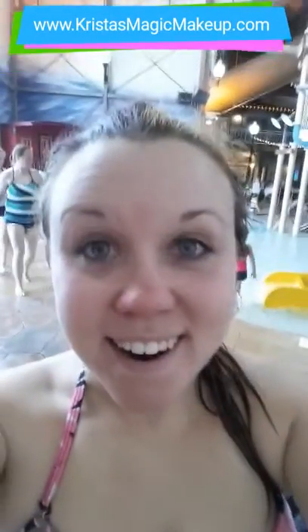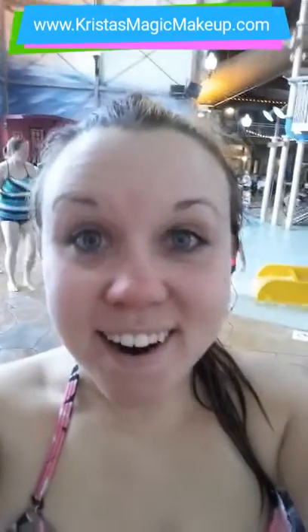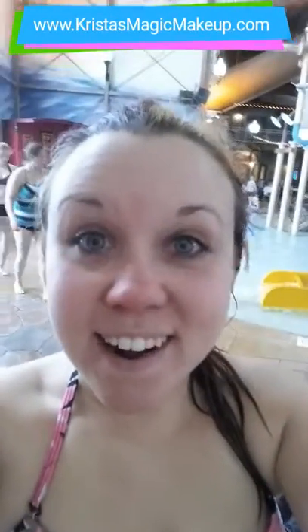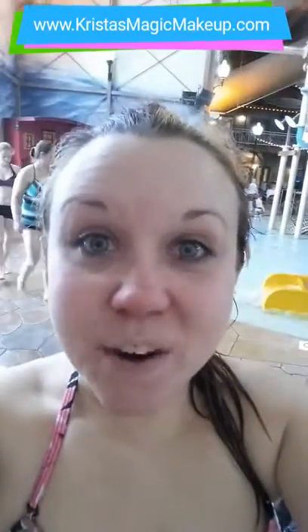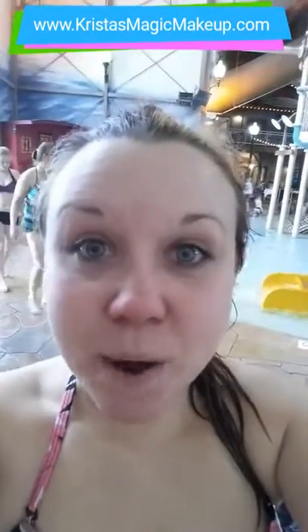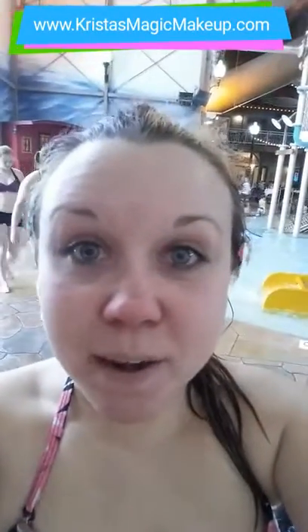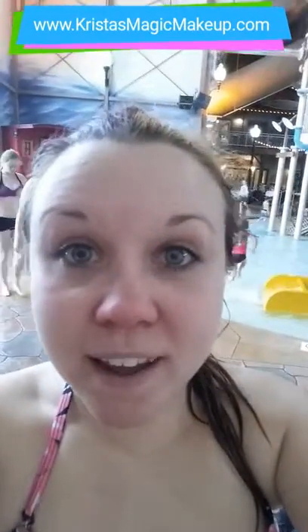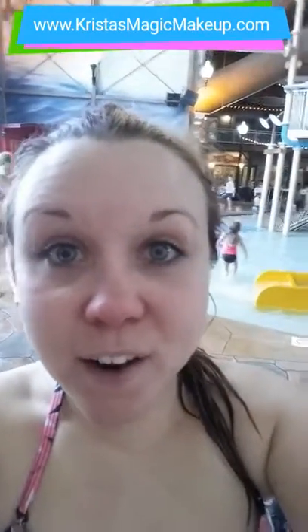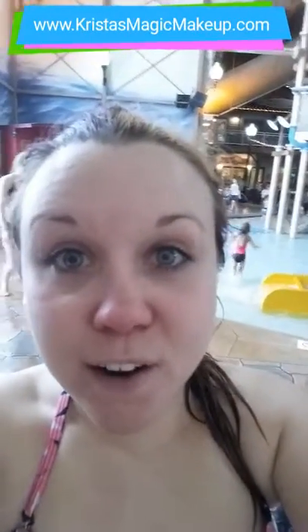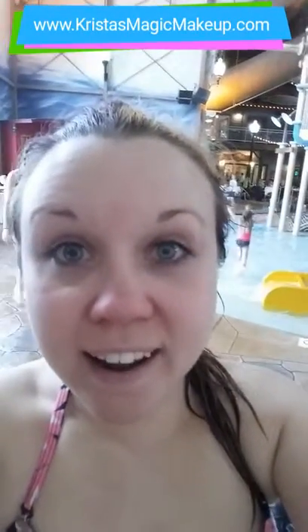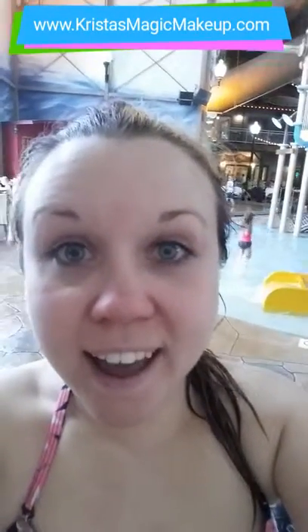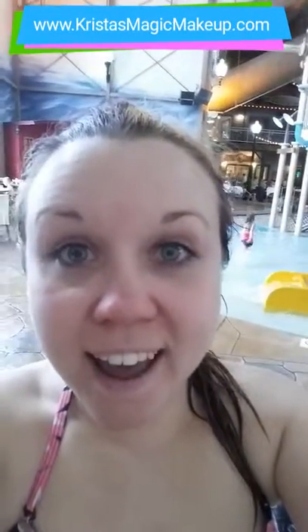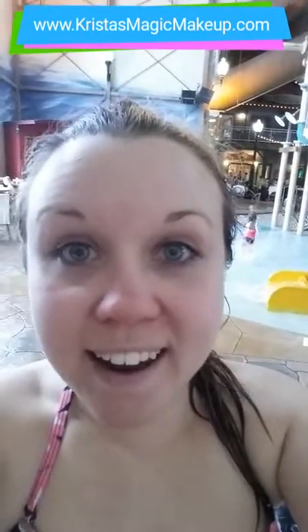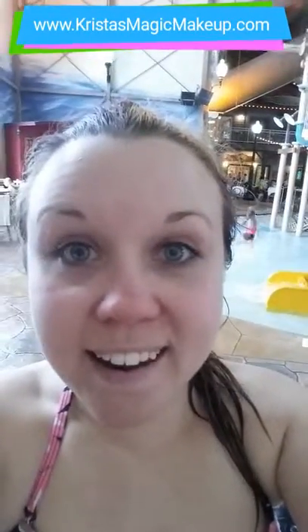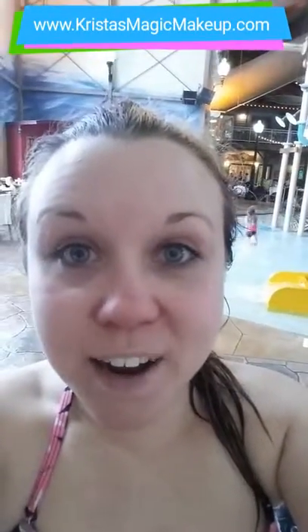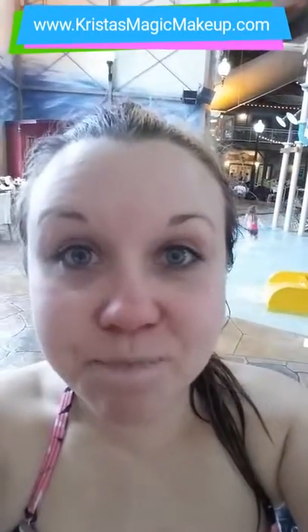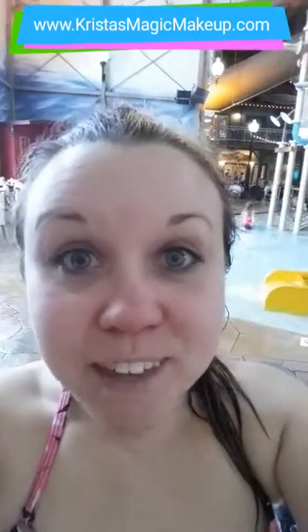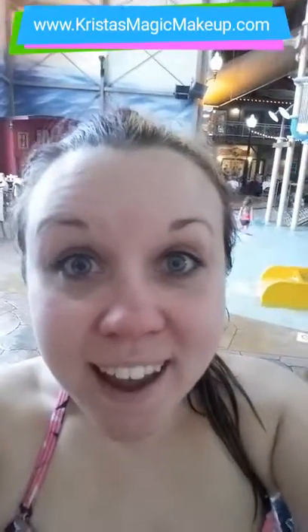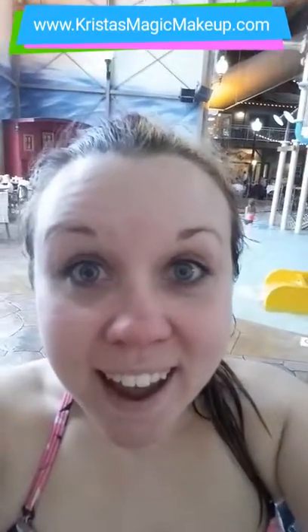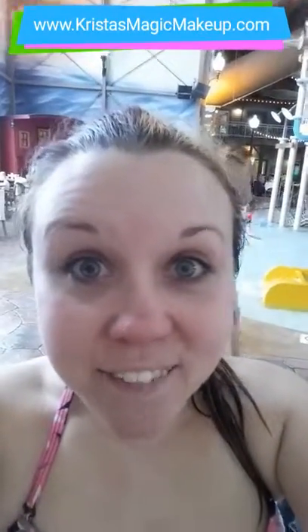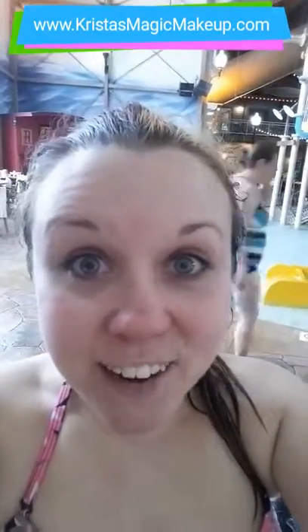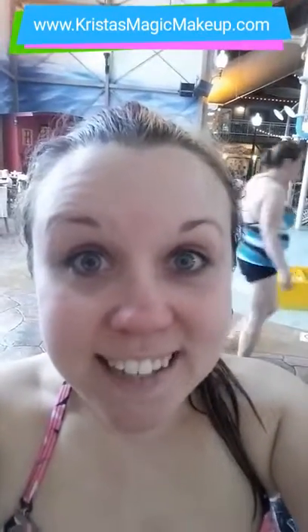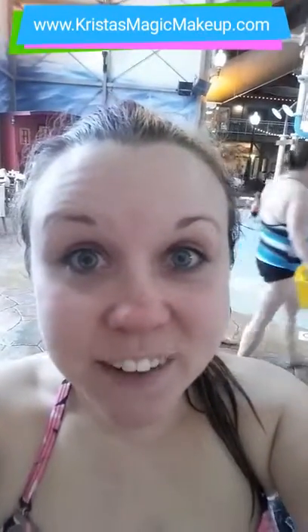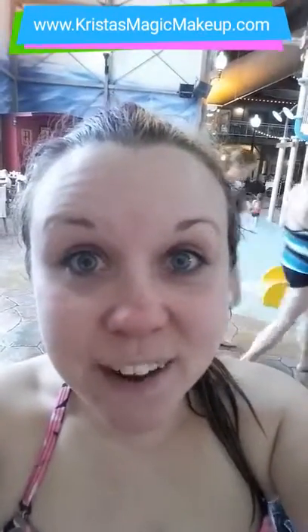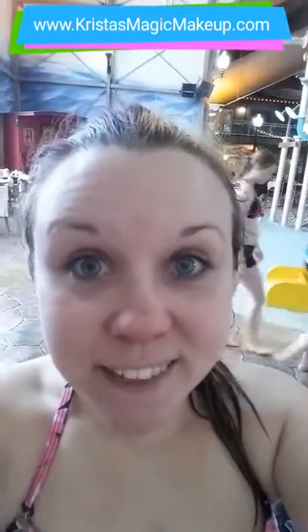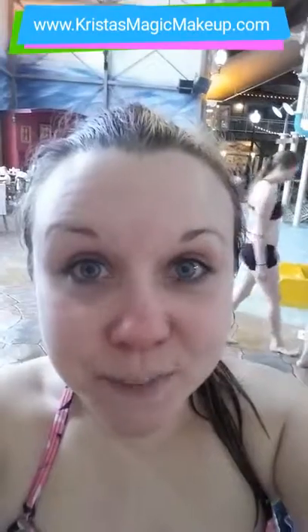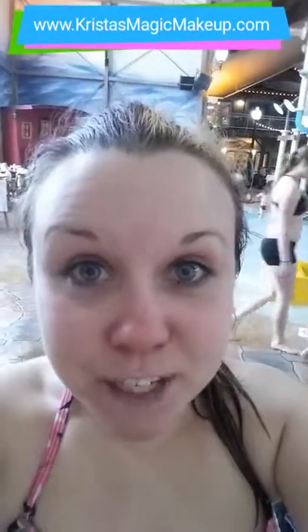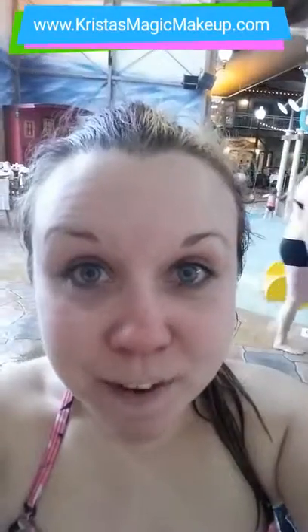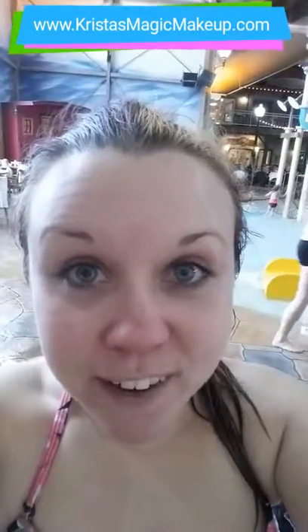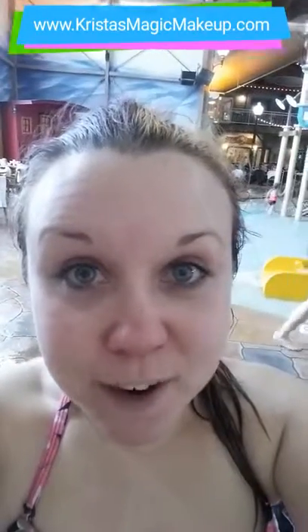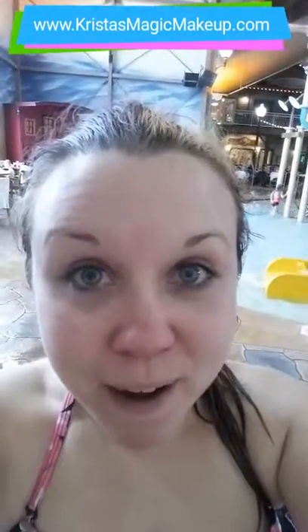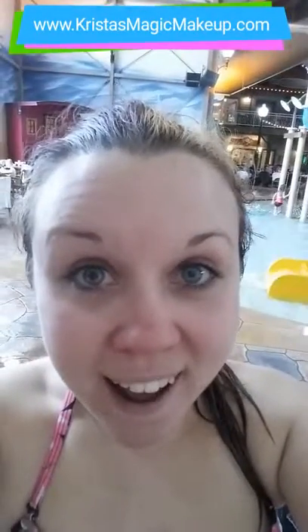Alright, well I'm going to get going and have a great day everyone. Thanks for watching my video. Bye!